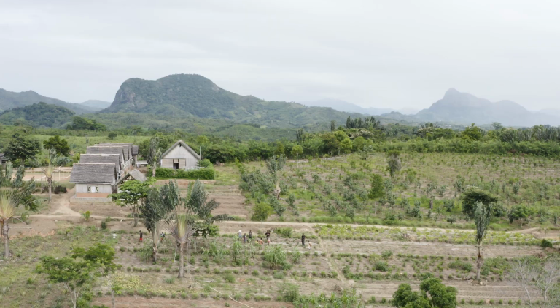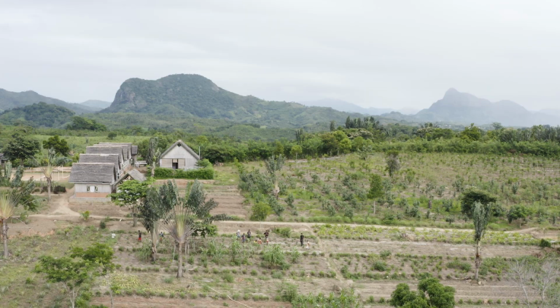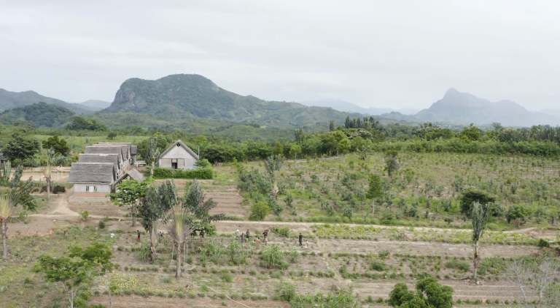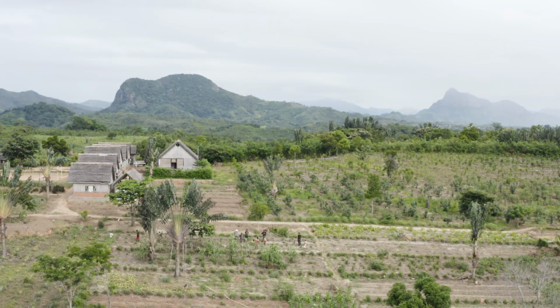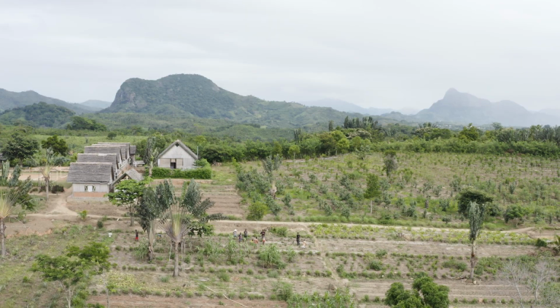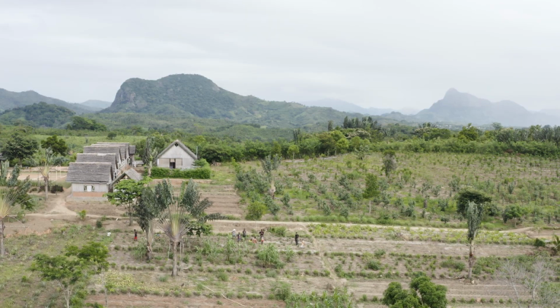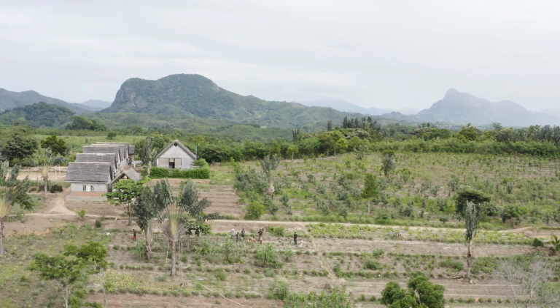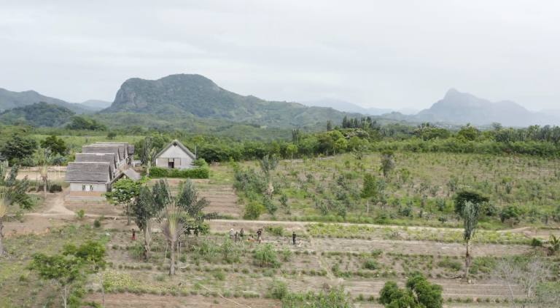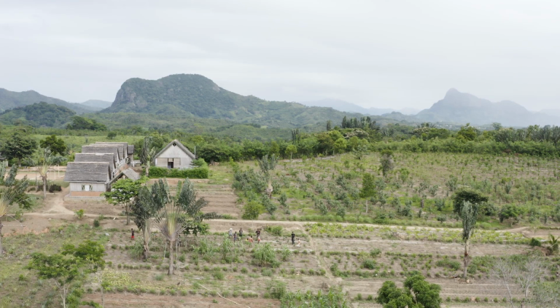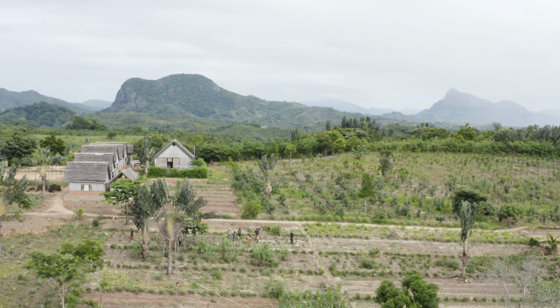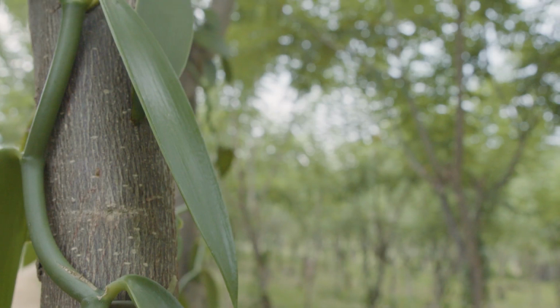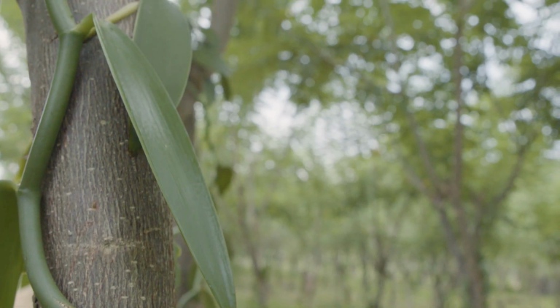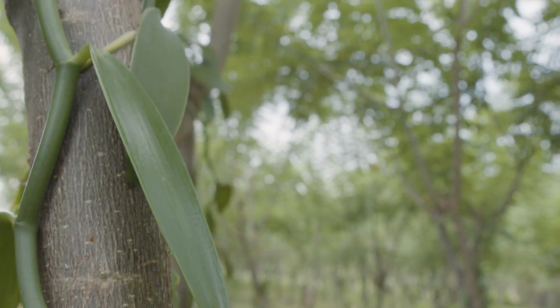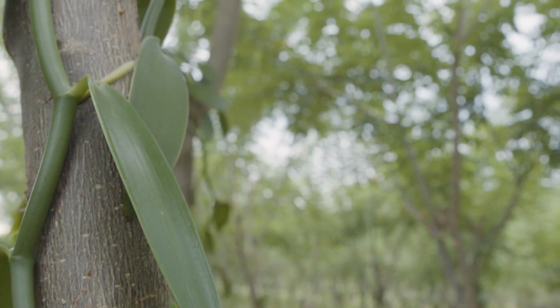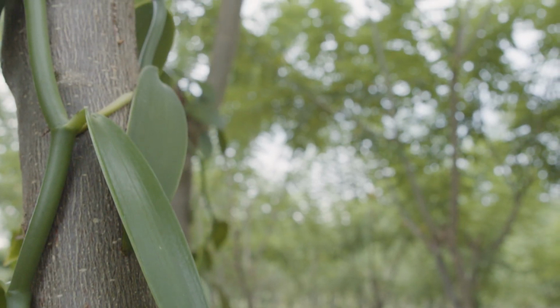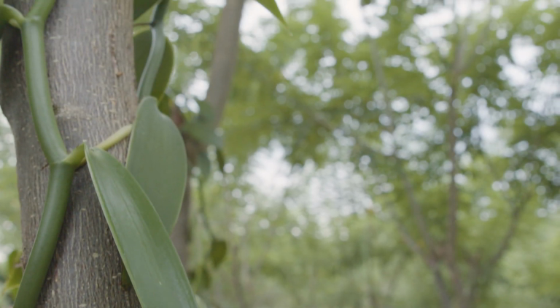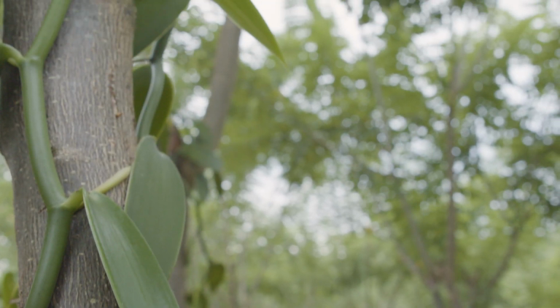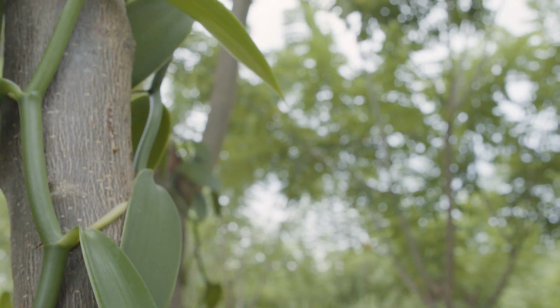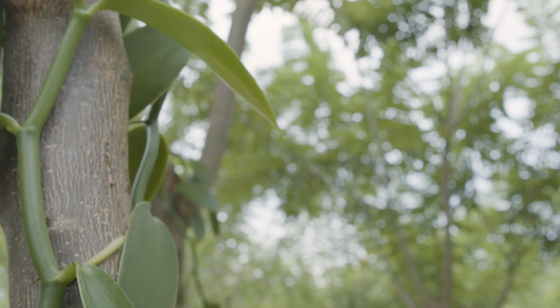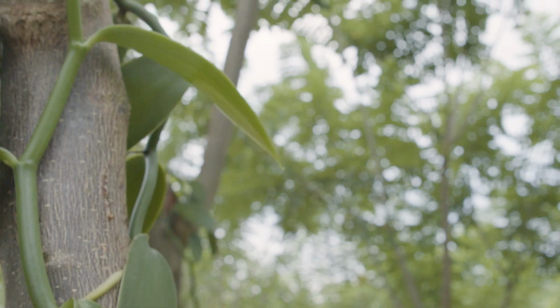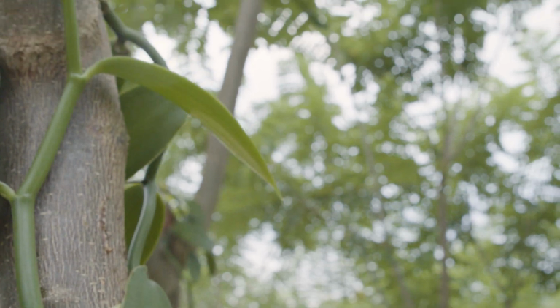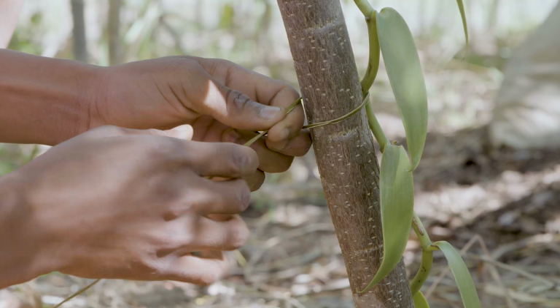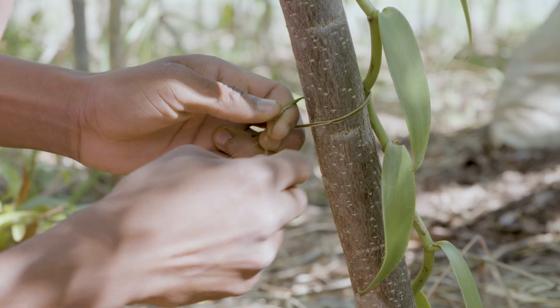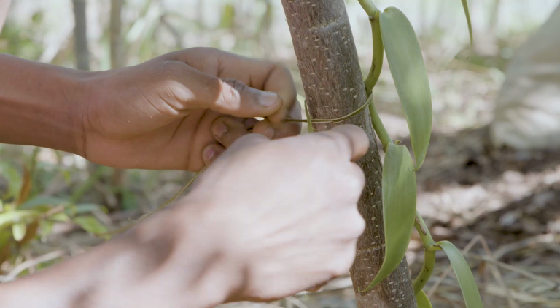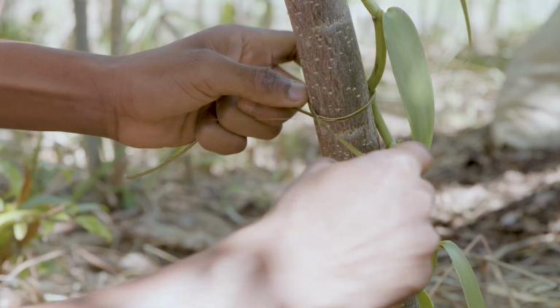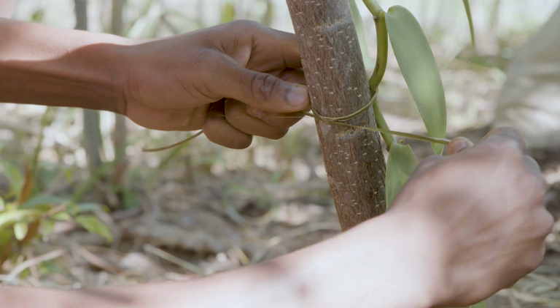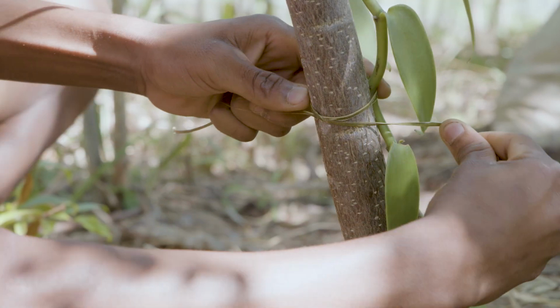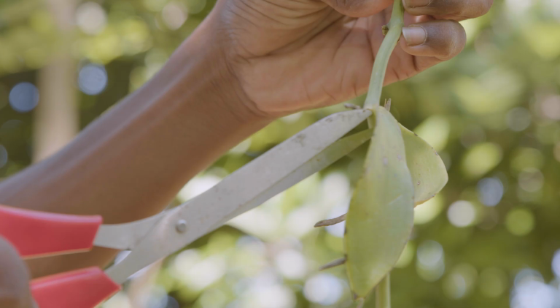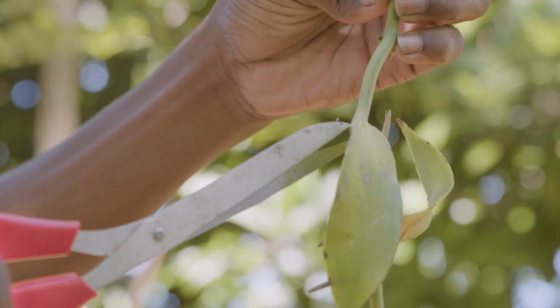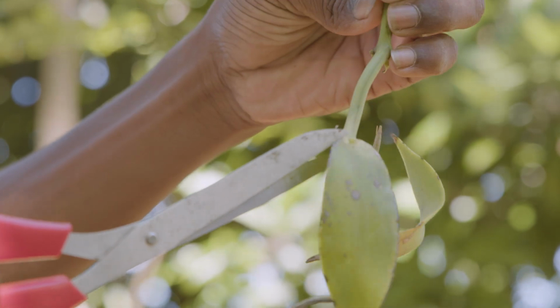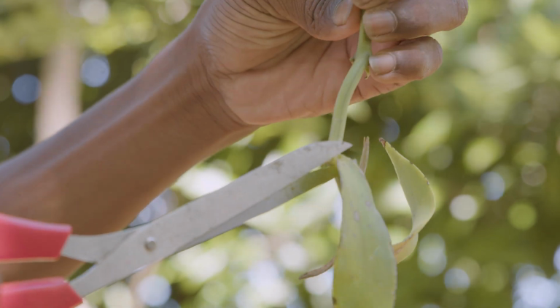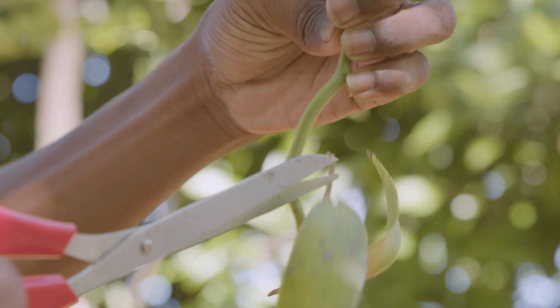A member of the orchid family, the vanilla planifolia plant has yellow-white flowers that produce odourless pods or beans.